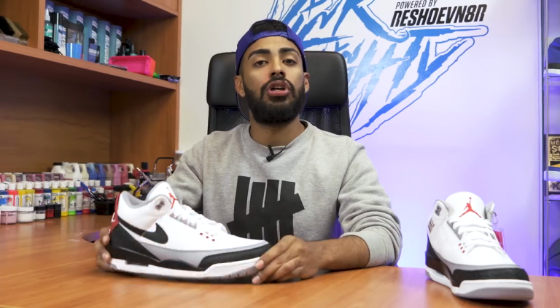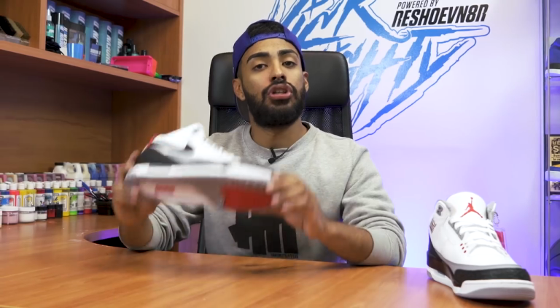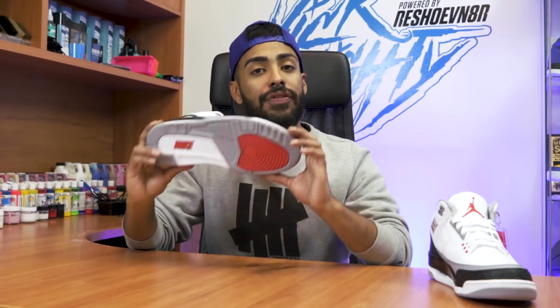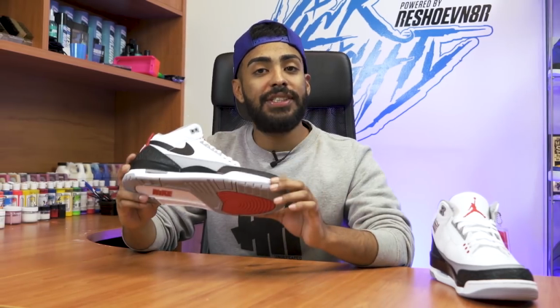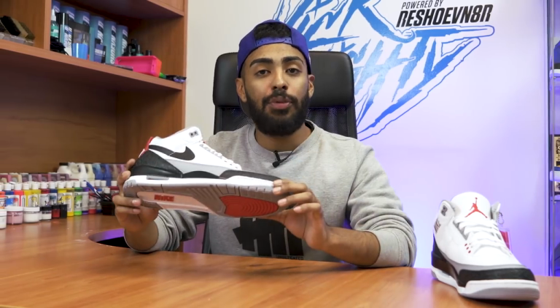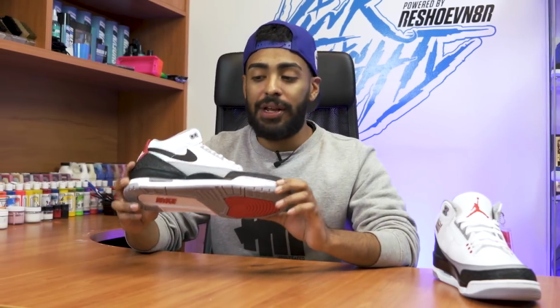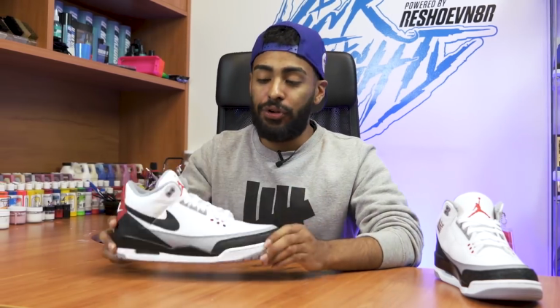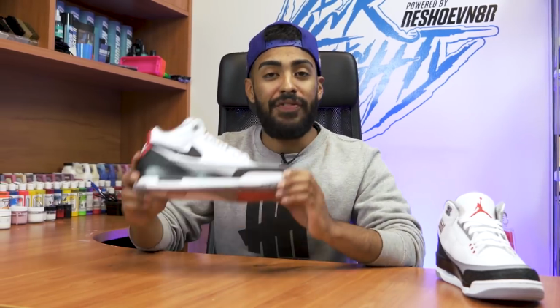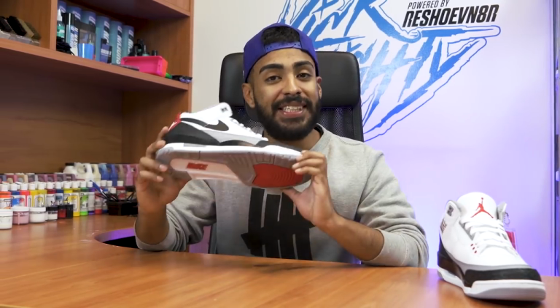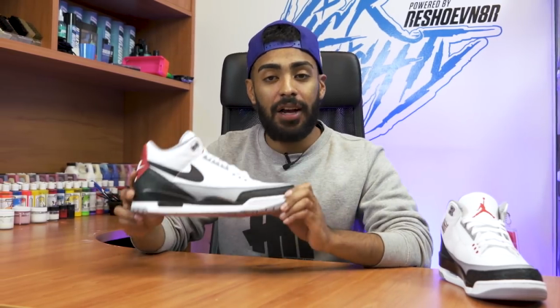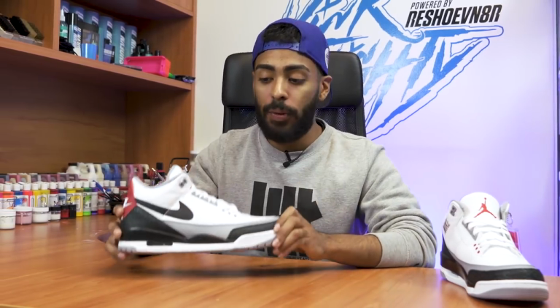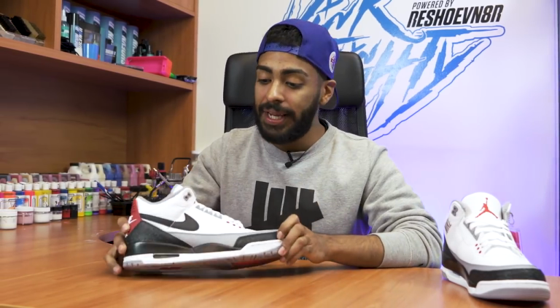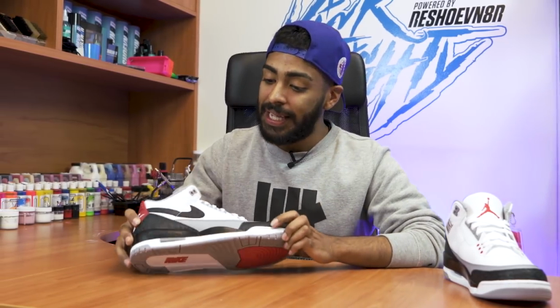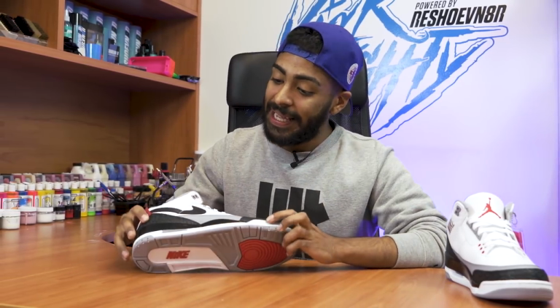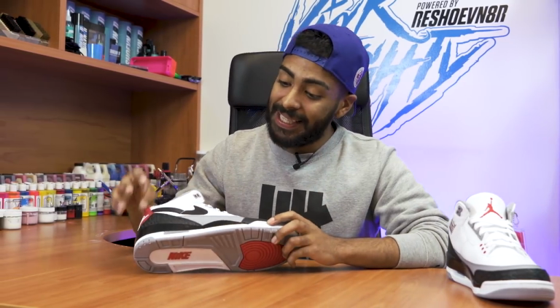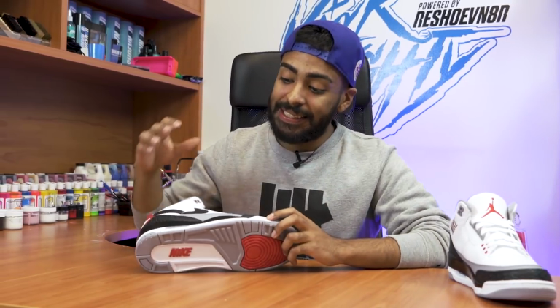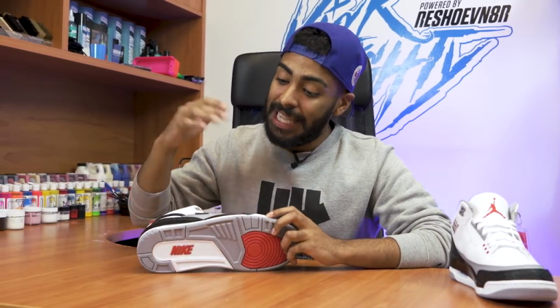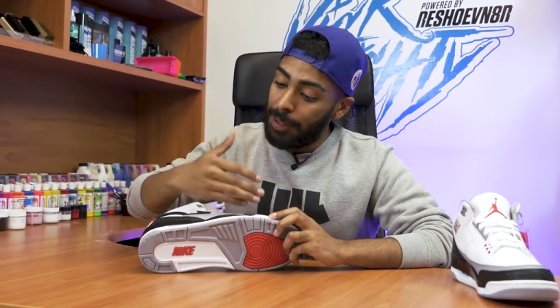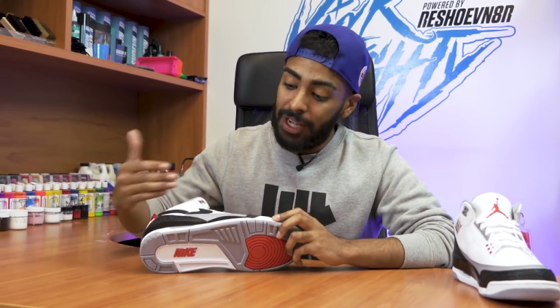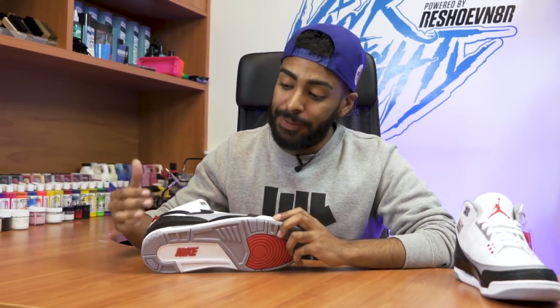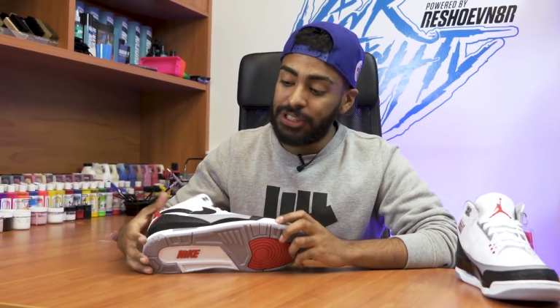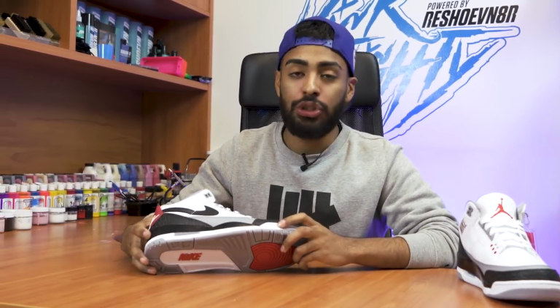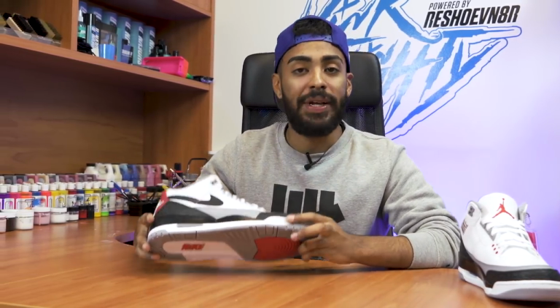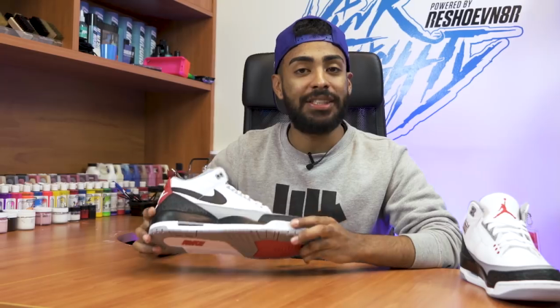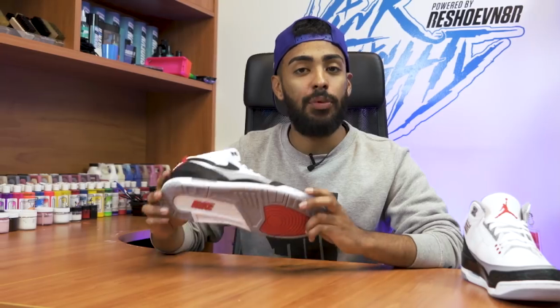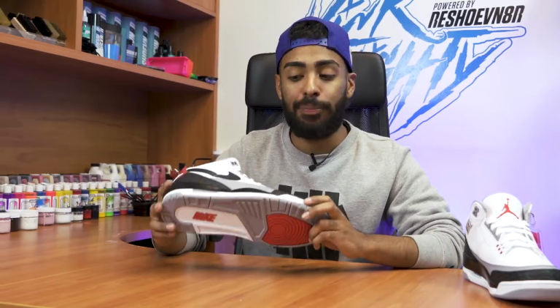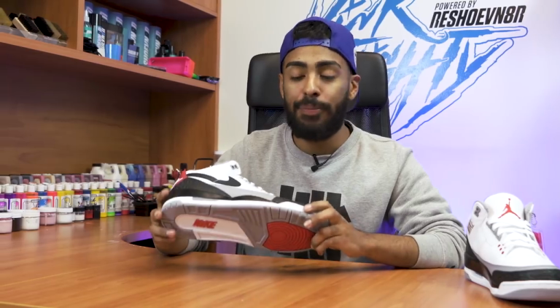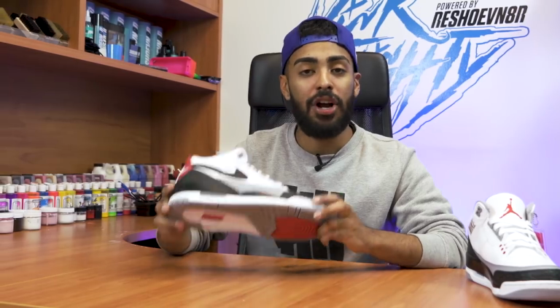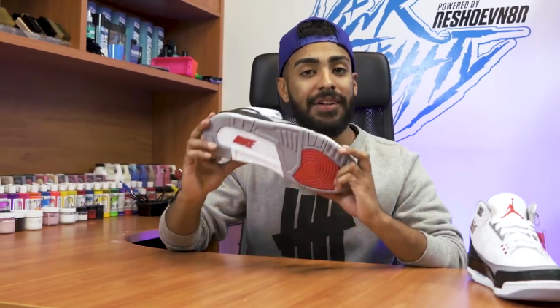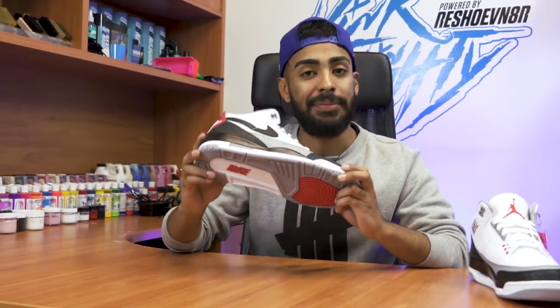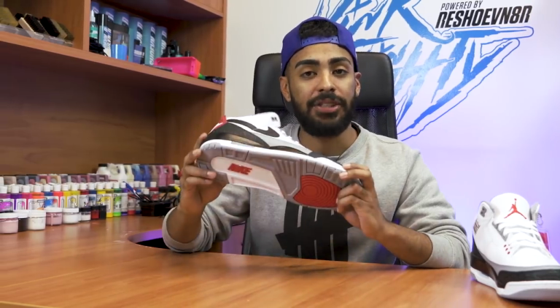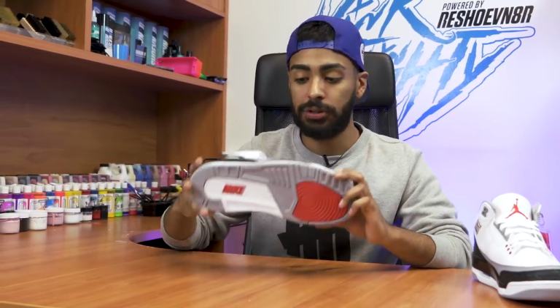The first step we're going to do to fix this colorway is tape up the uppers so we can start with the prep work on these midsoles.